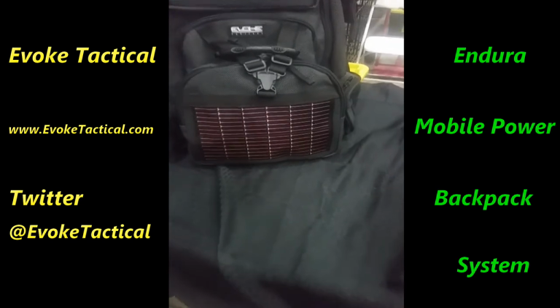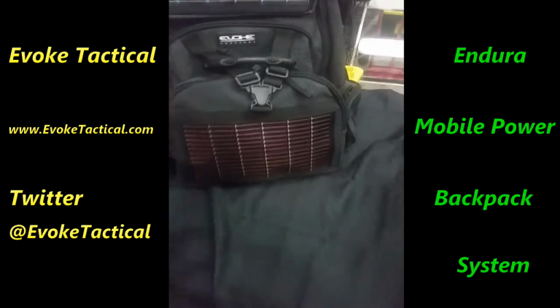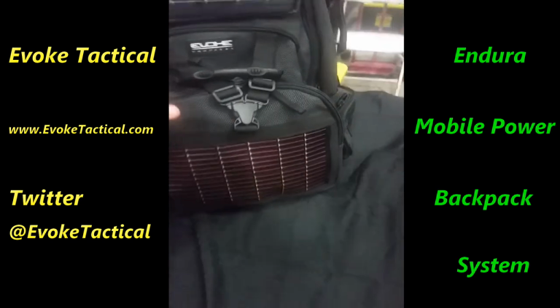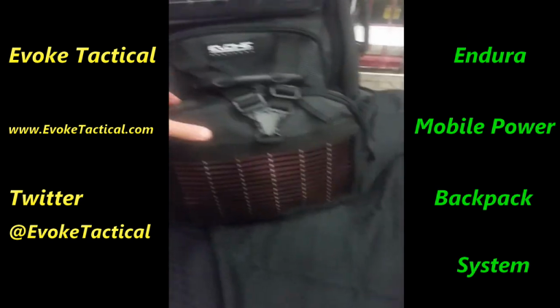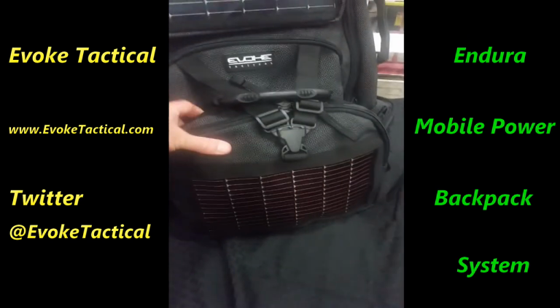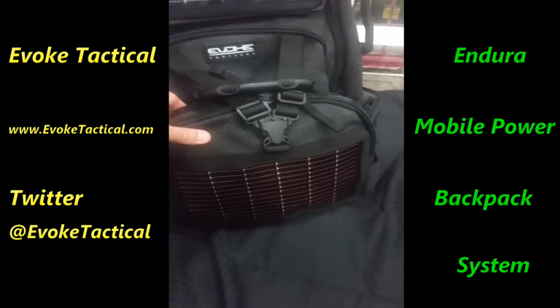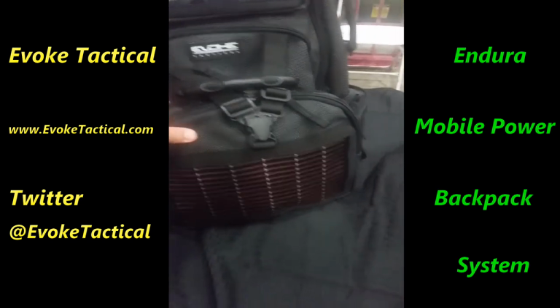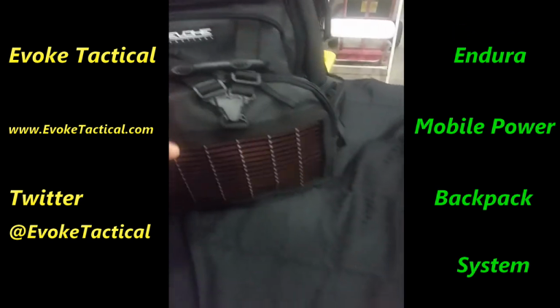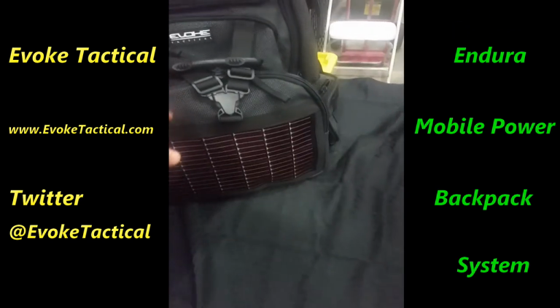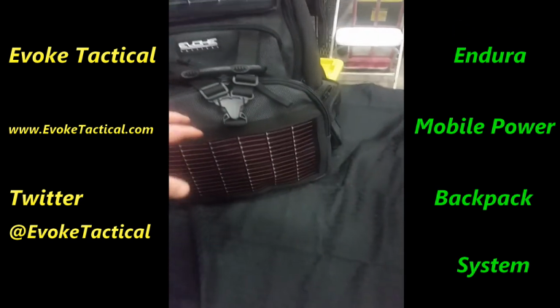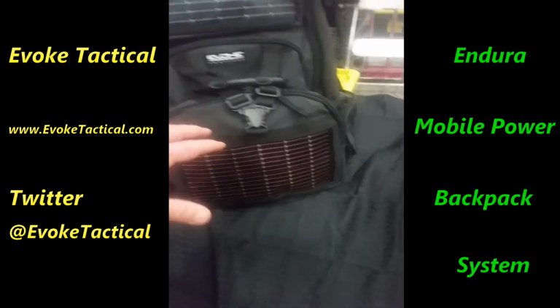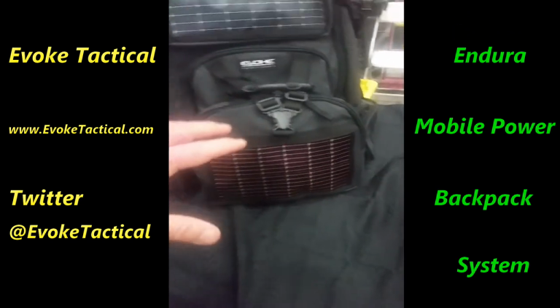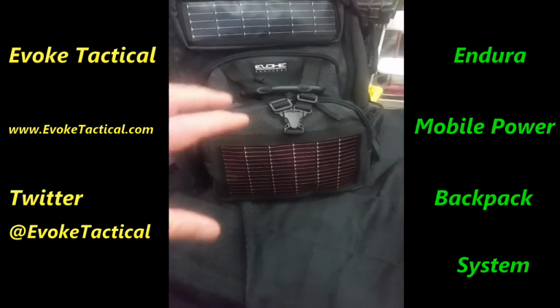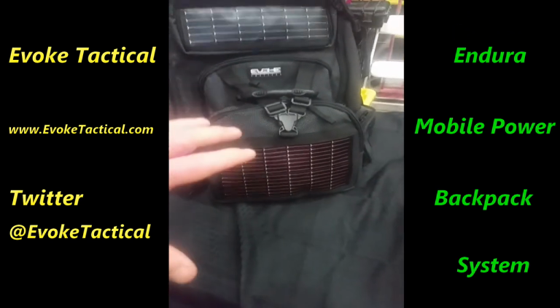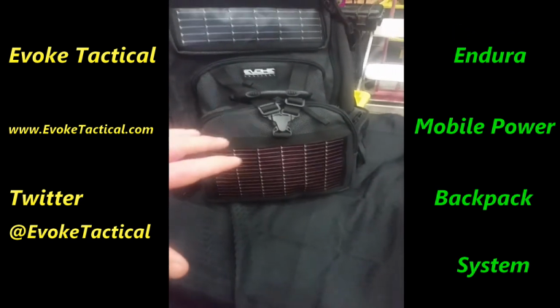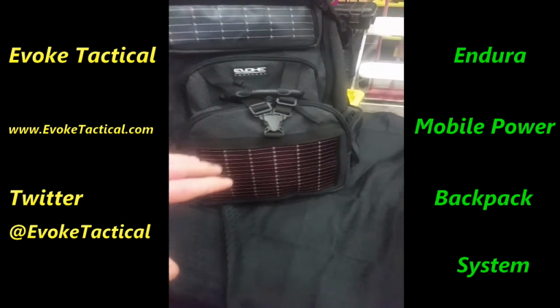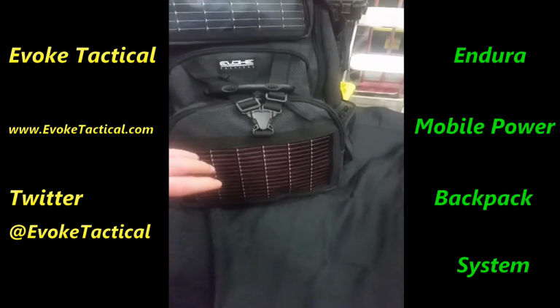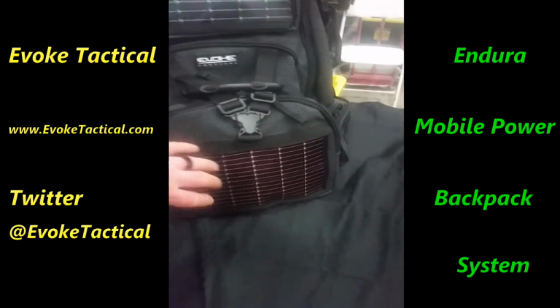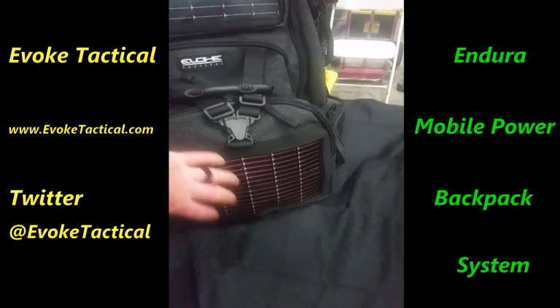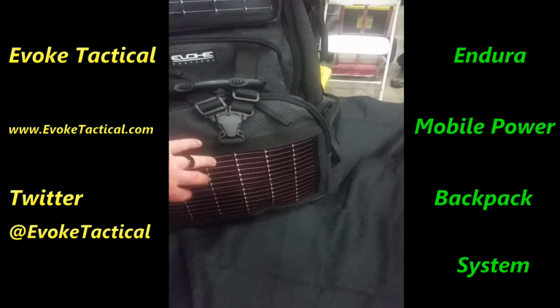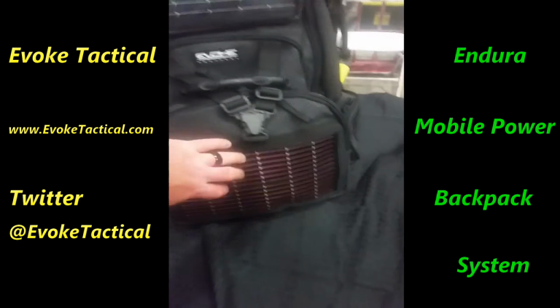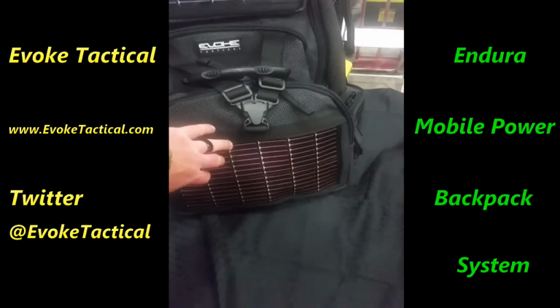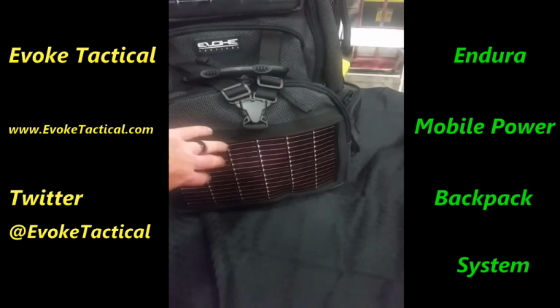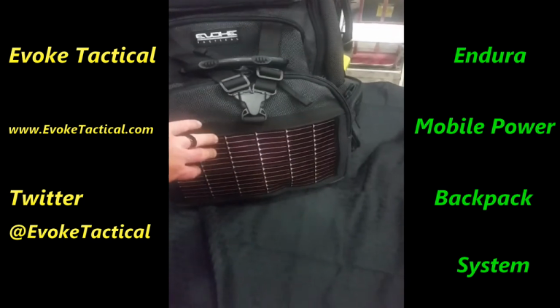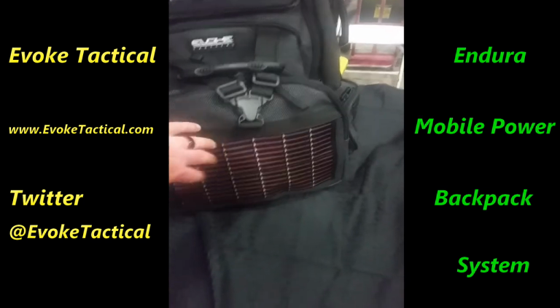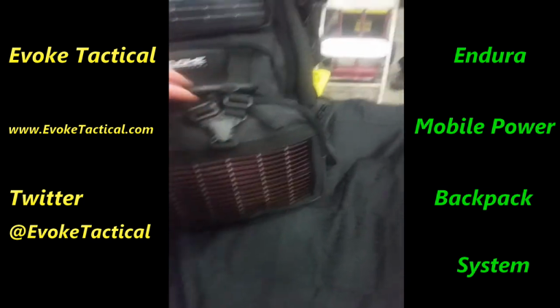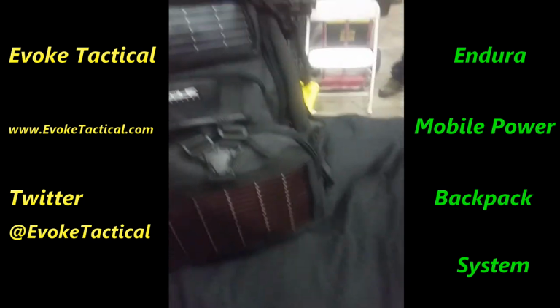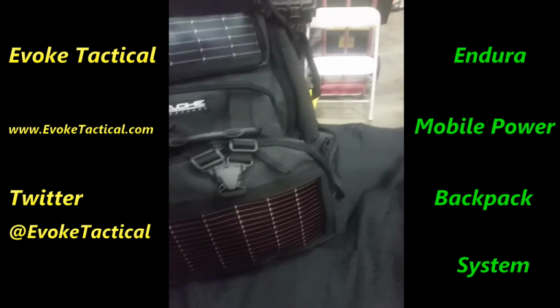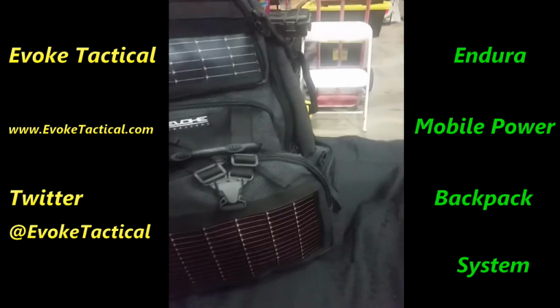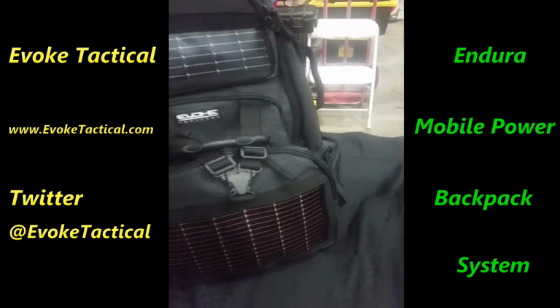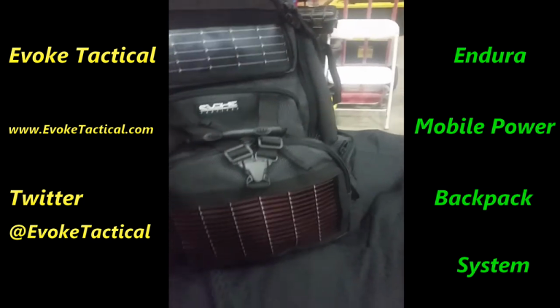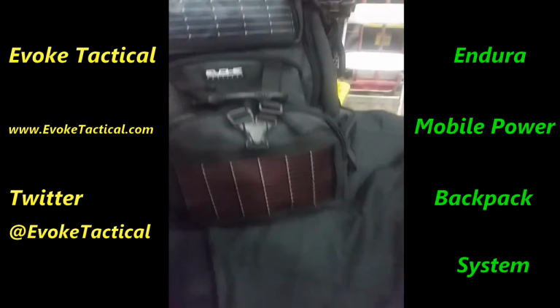This is detachable. You can get two battery packs — have one here charging off the solar and then one running up here.